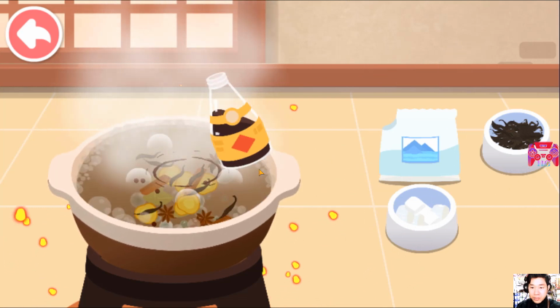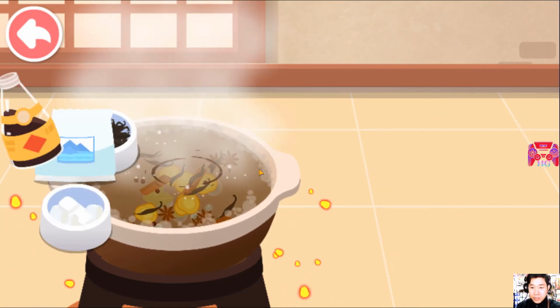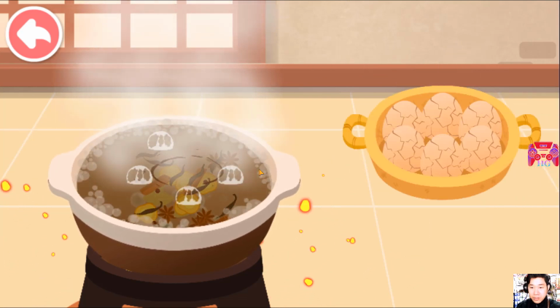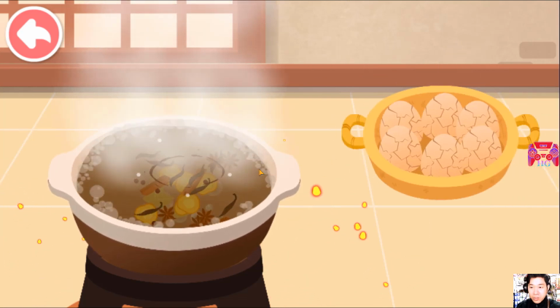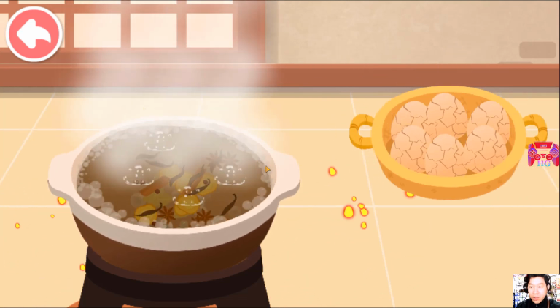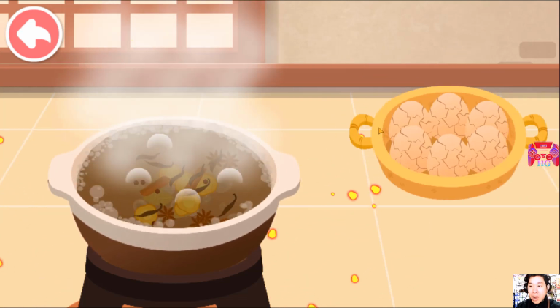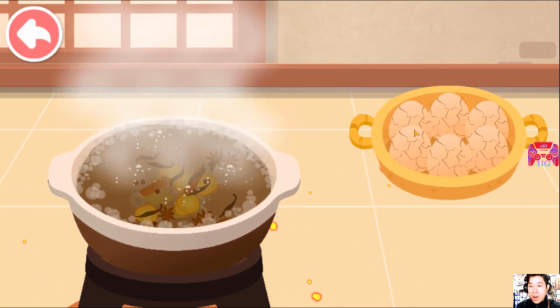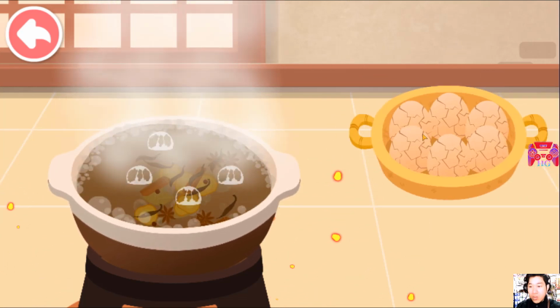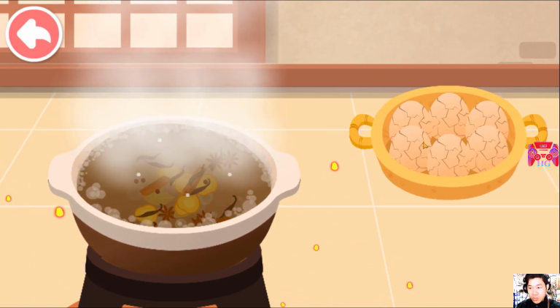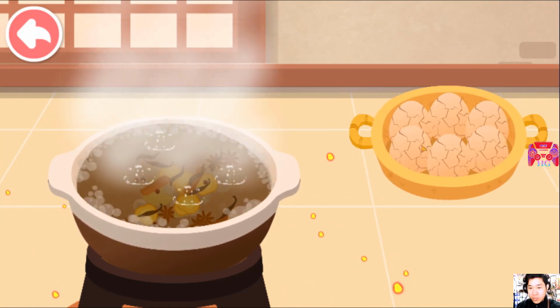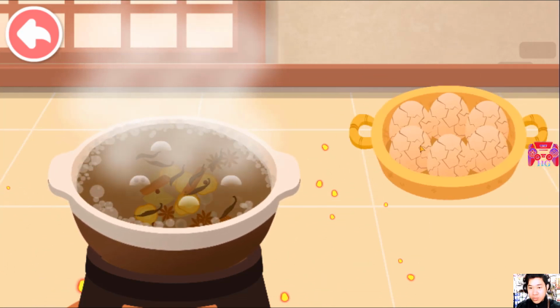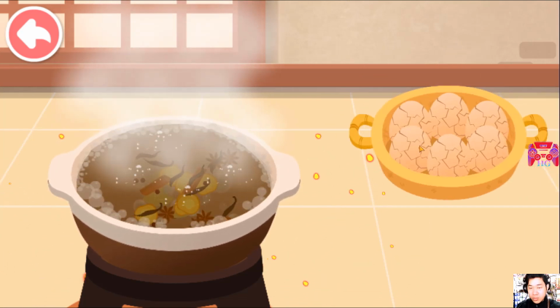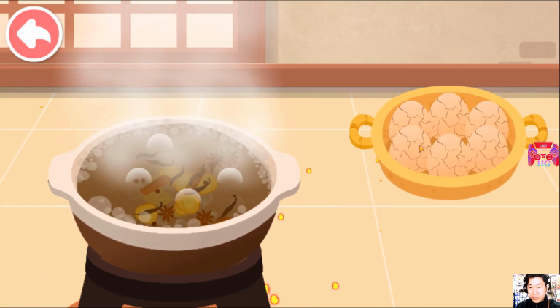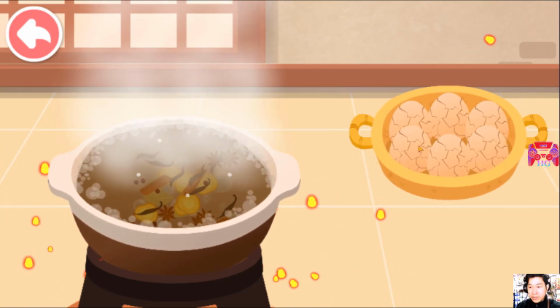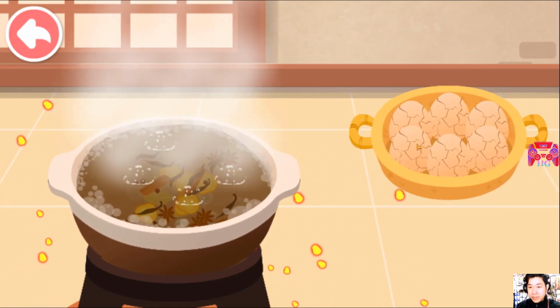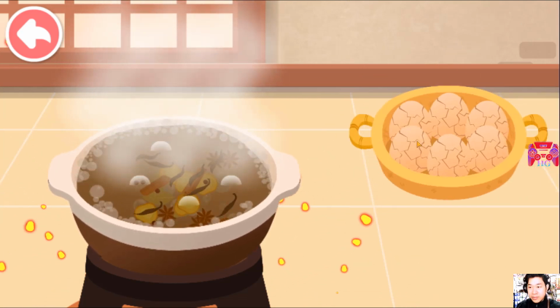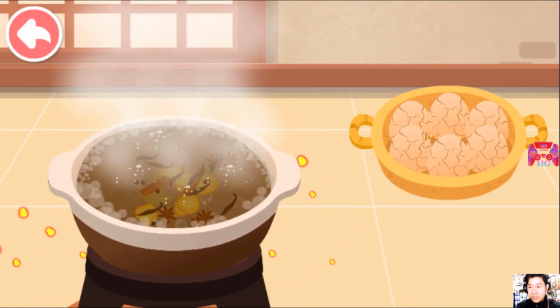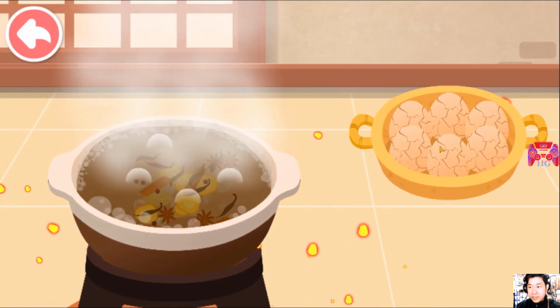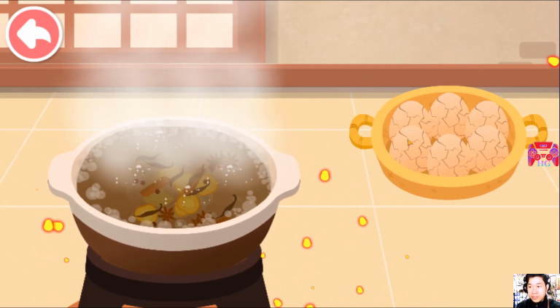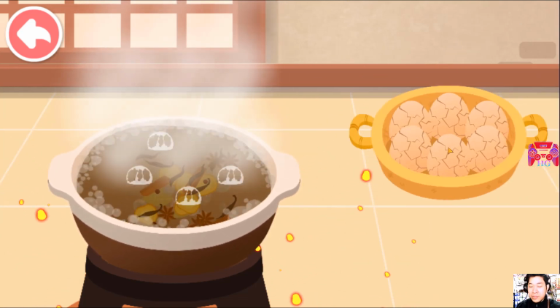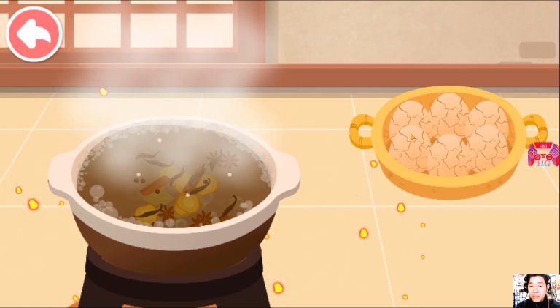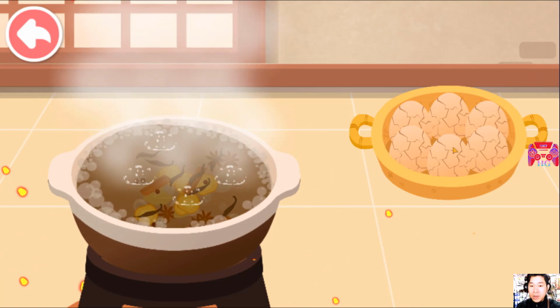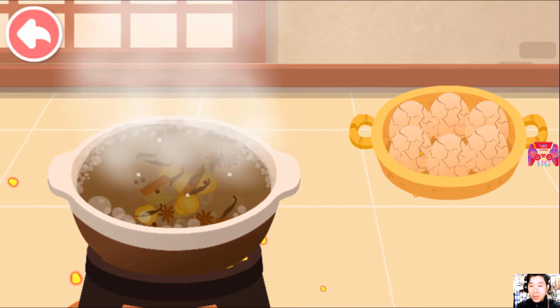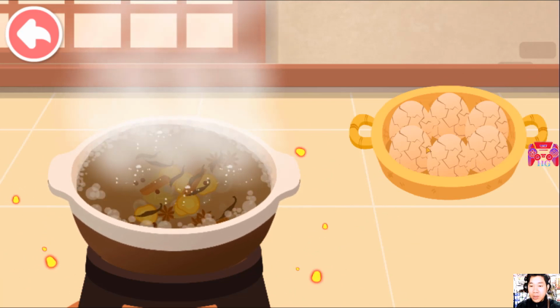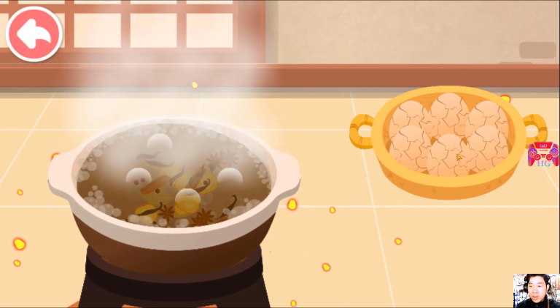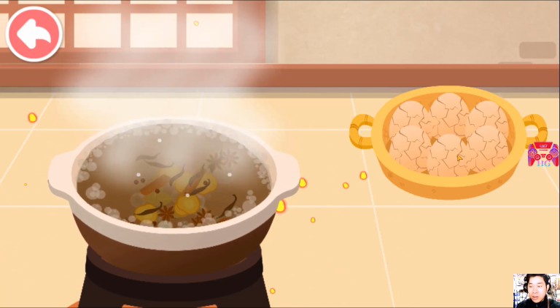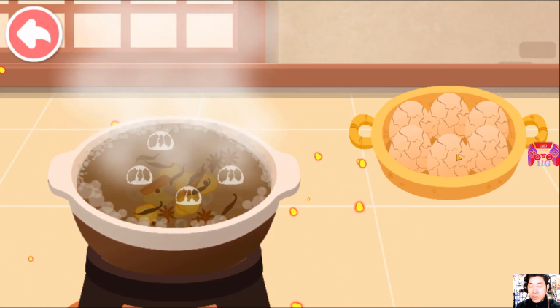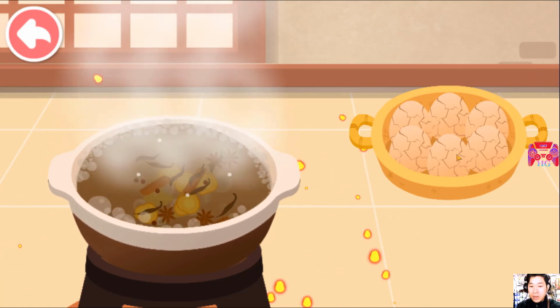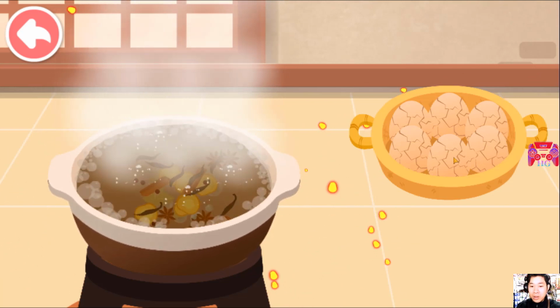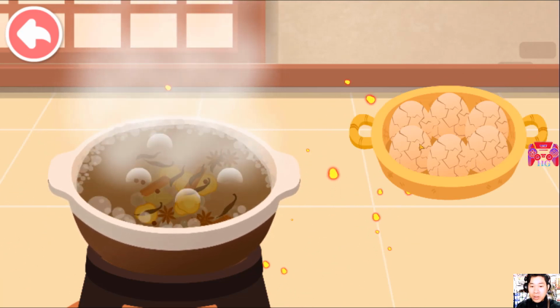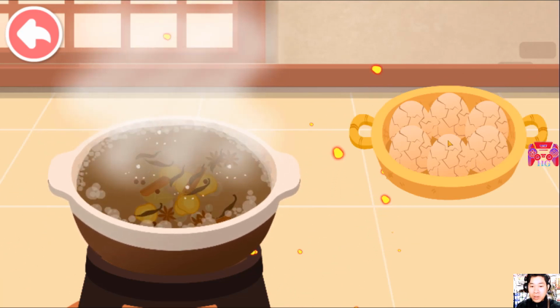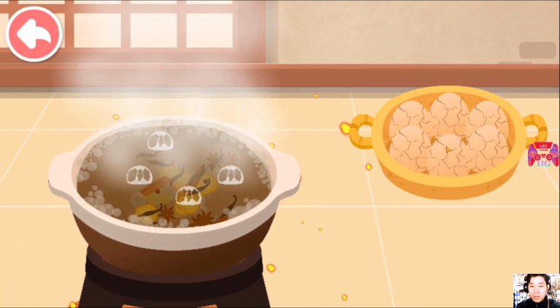Wow, the sauce smells wonderful. Let's start boiling the tea eggs.